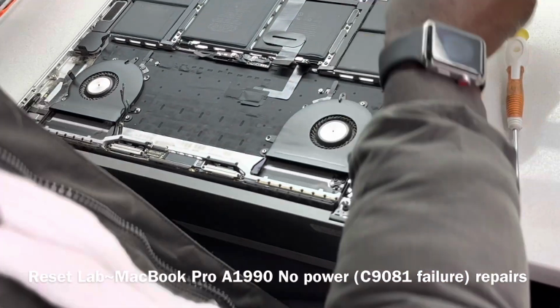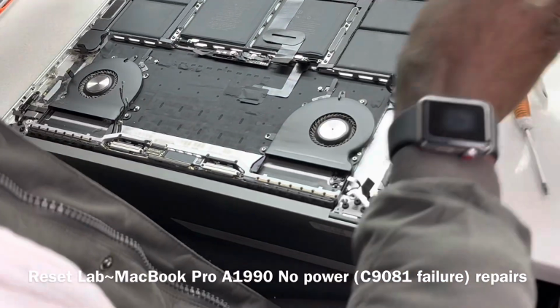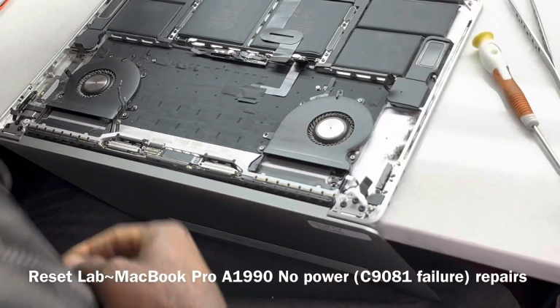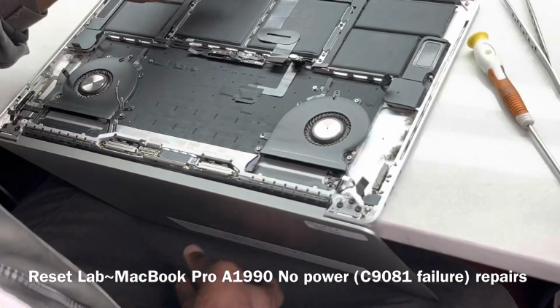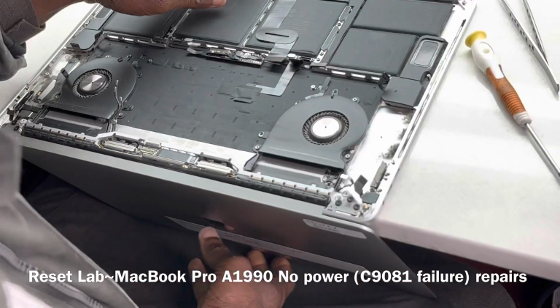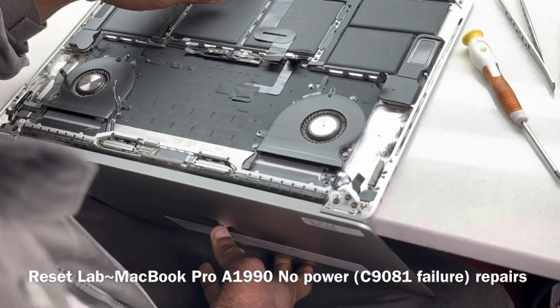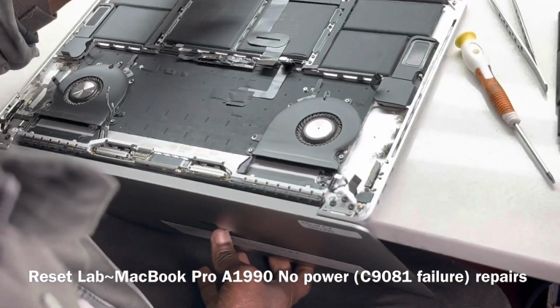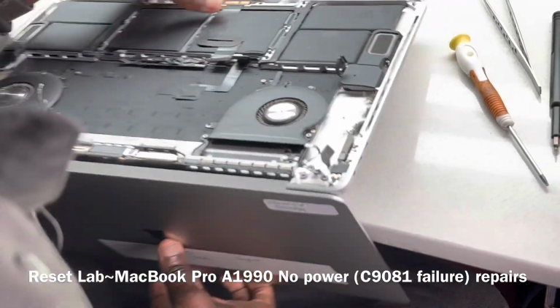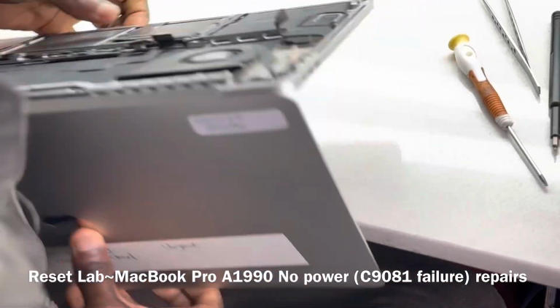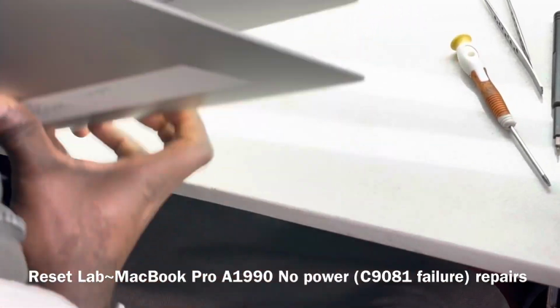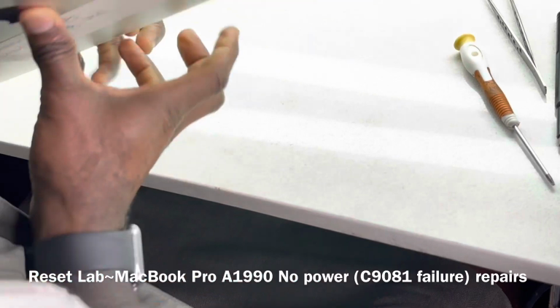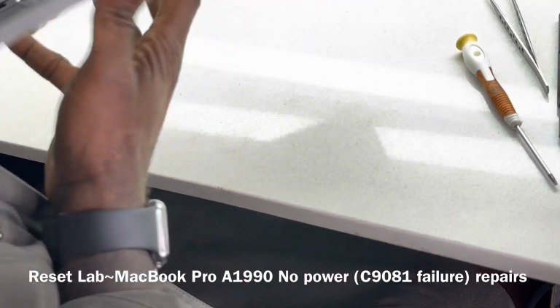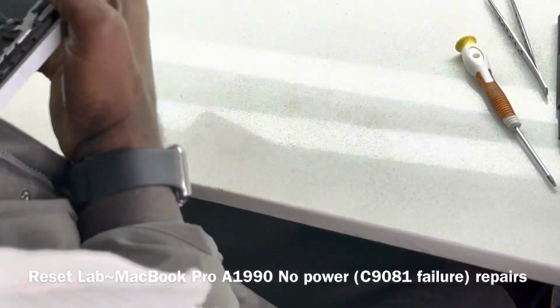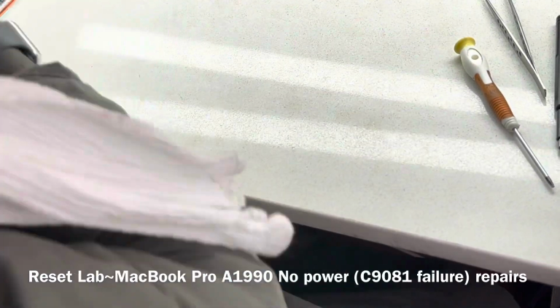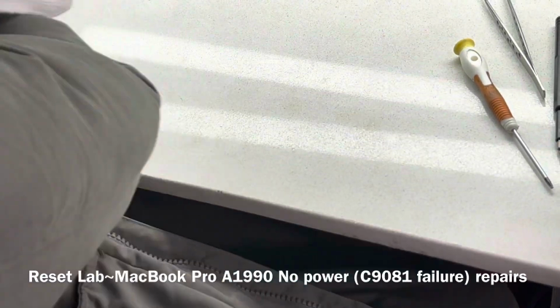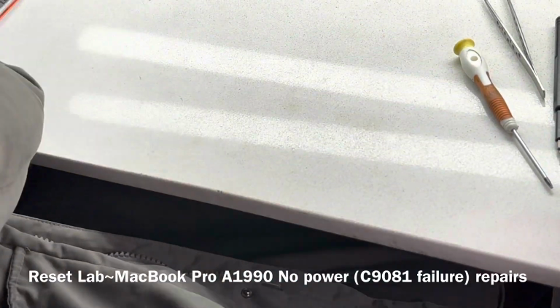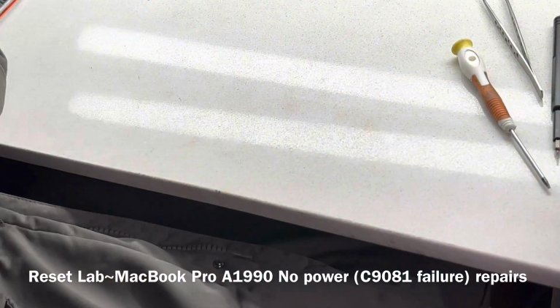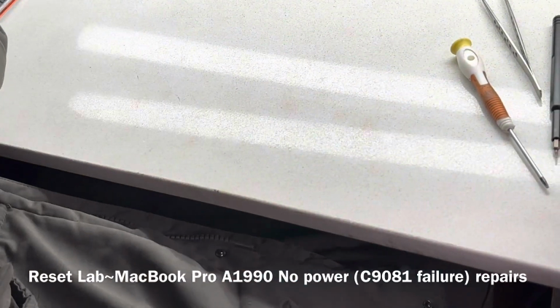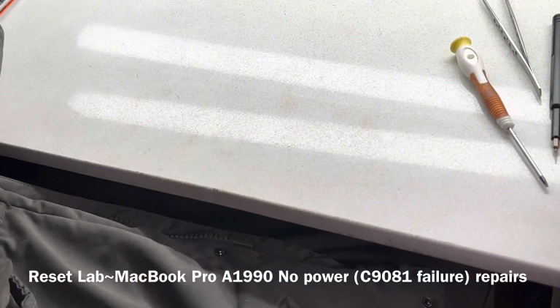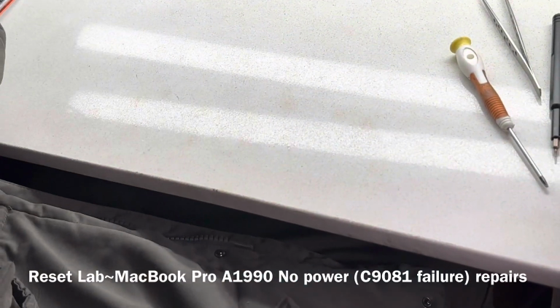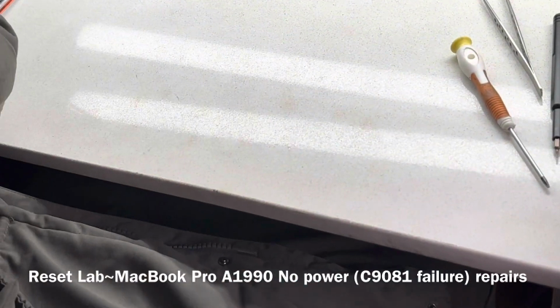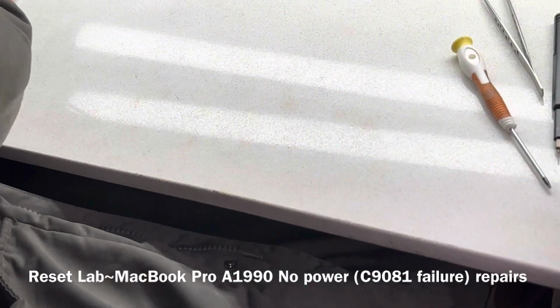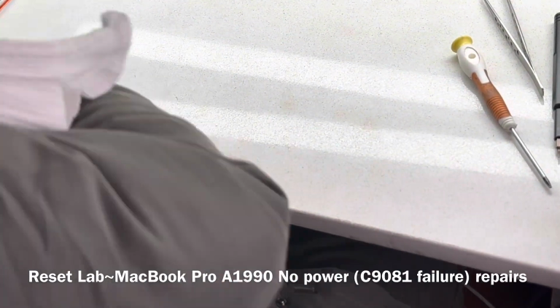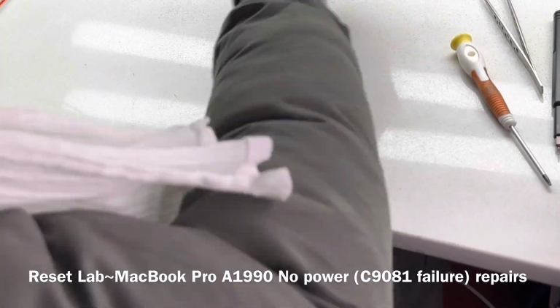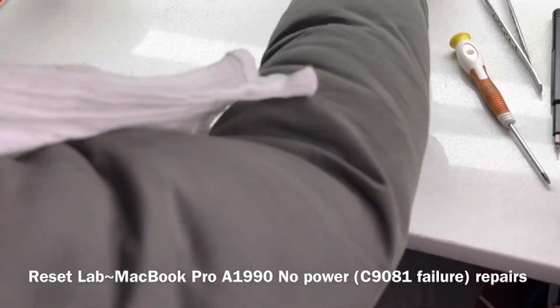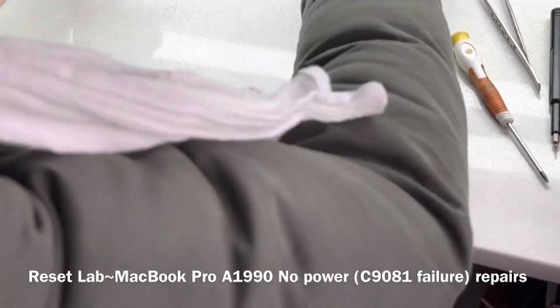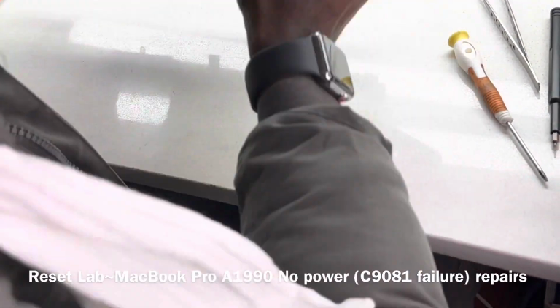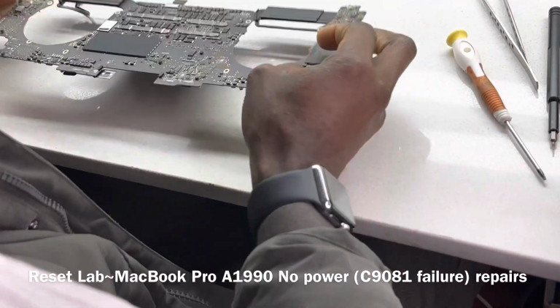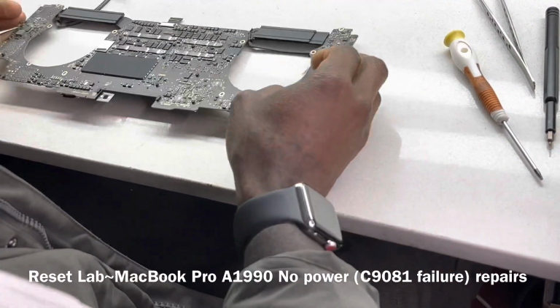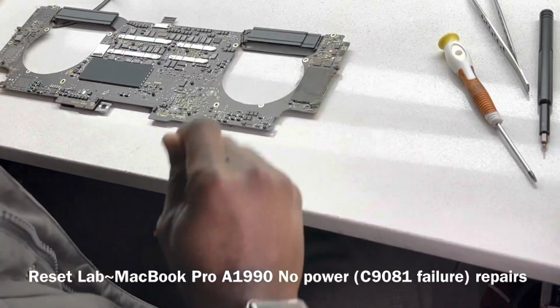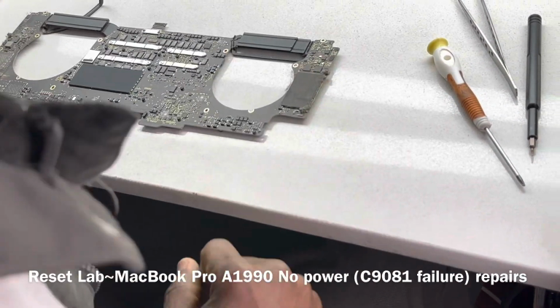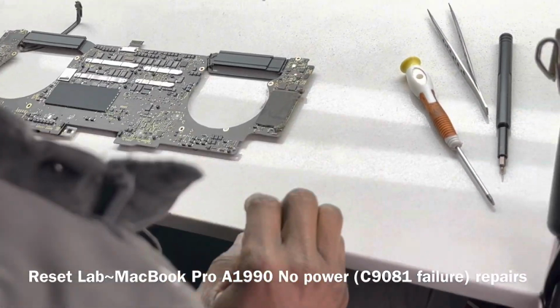The board is out. Let's put the shell on the side and go to the area of C1981.